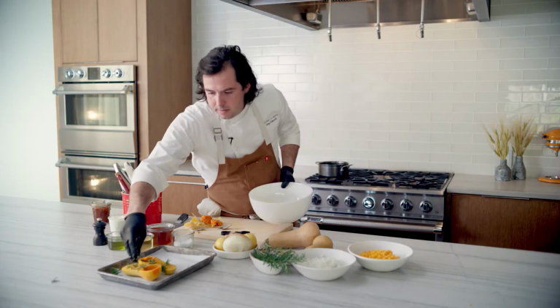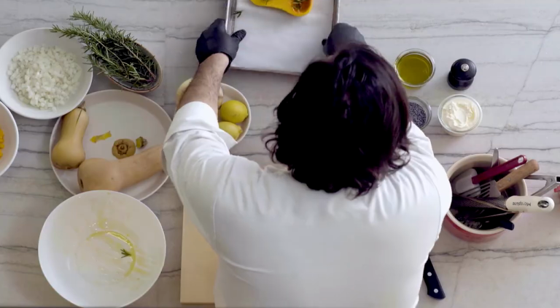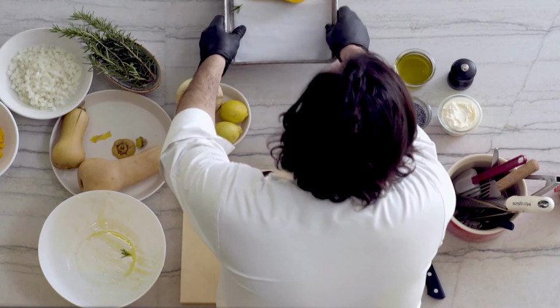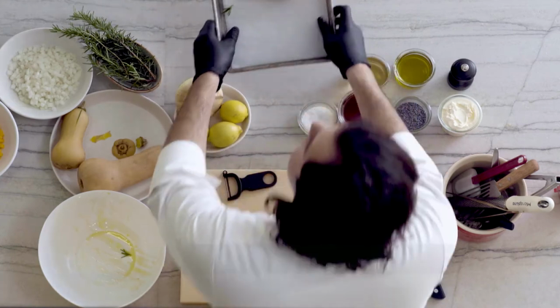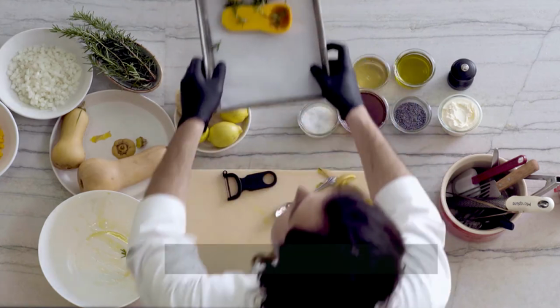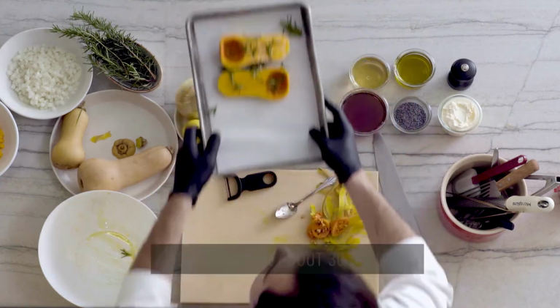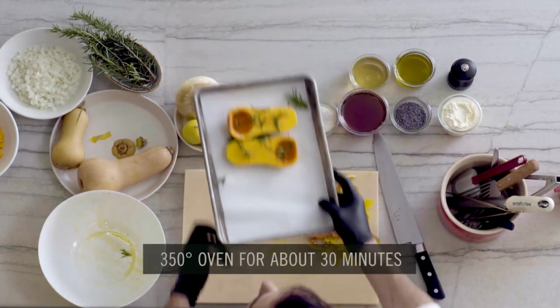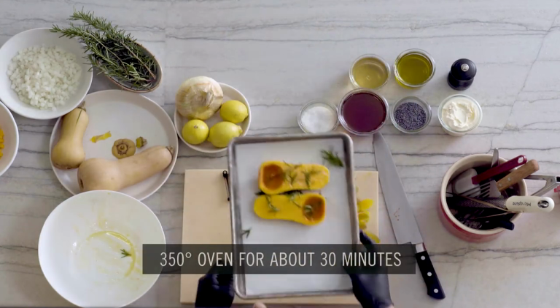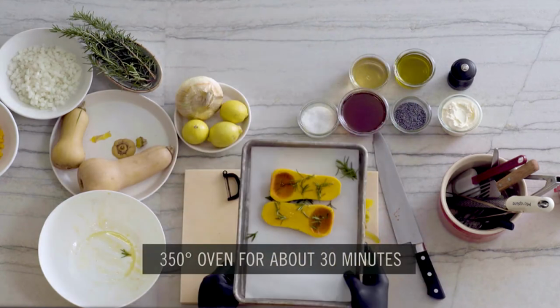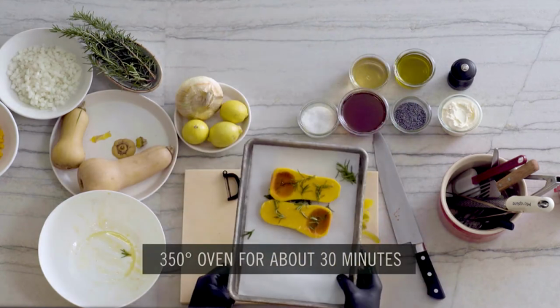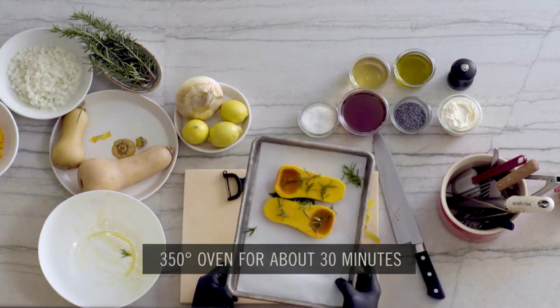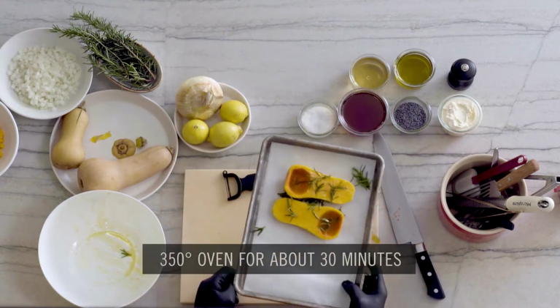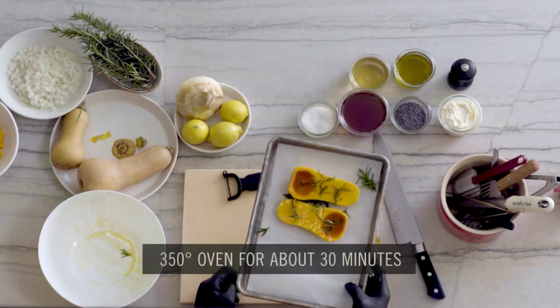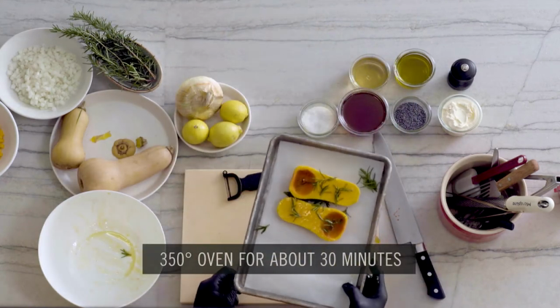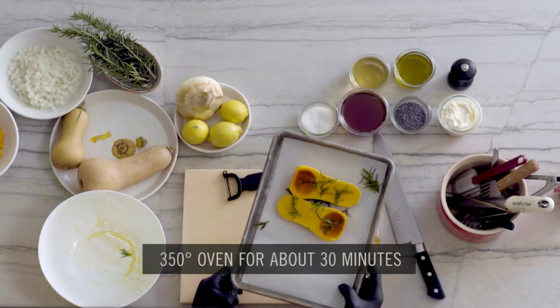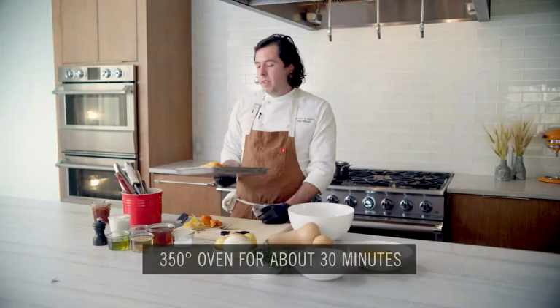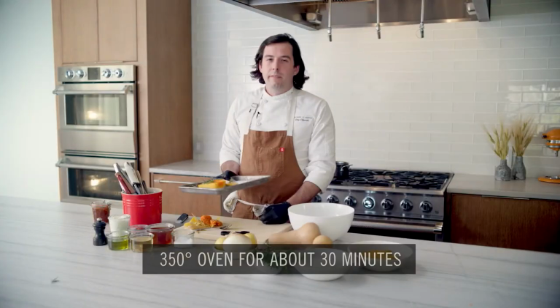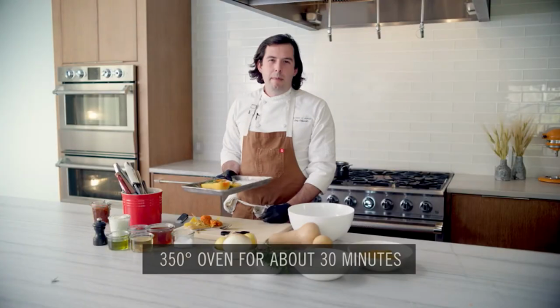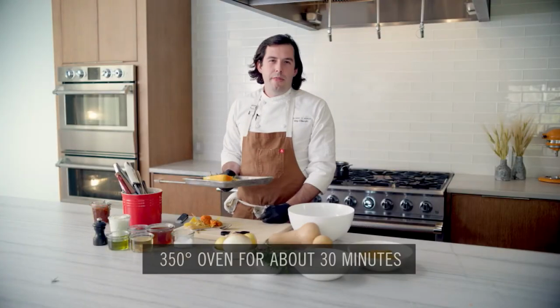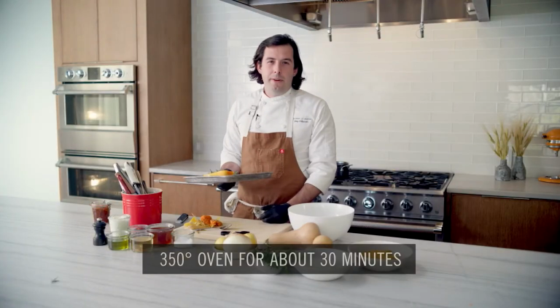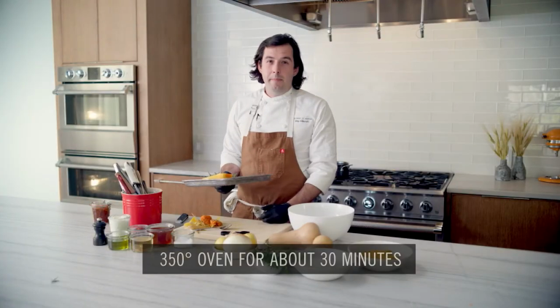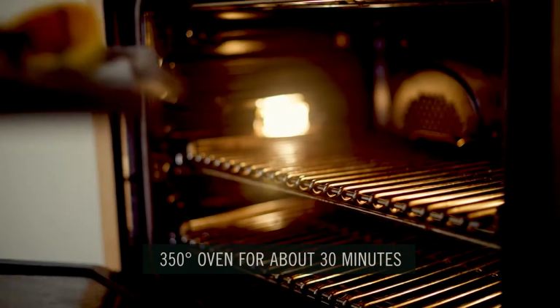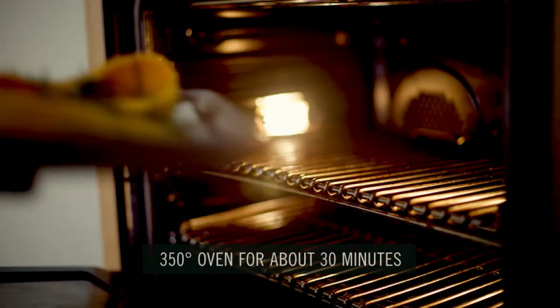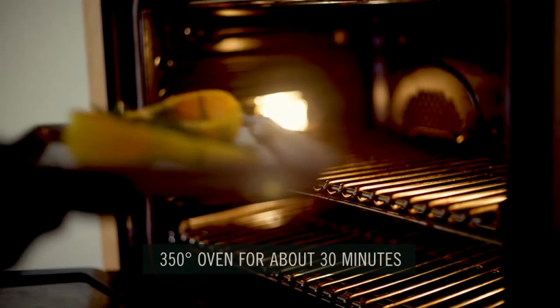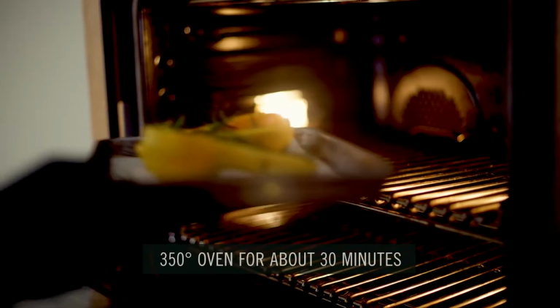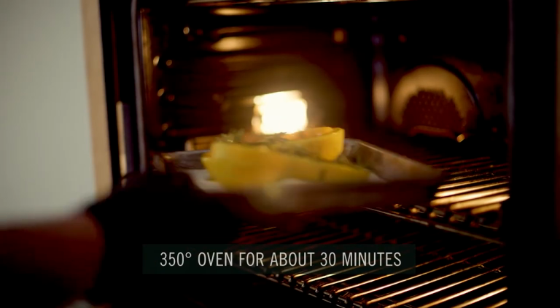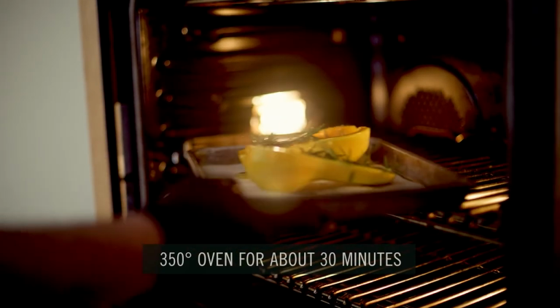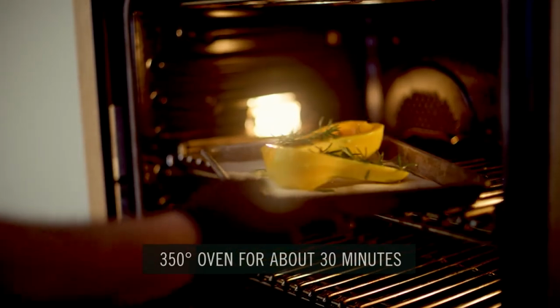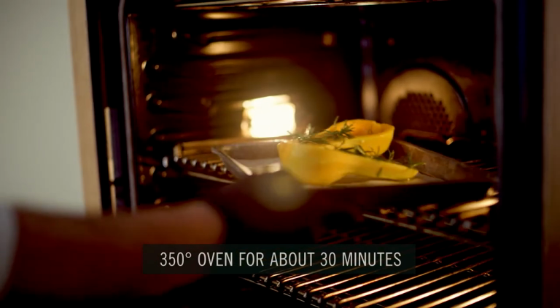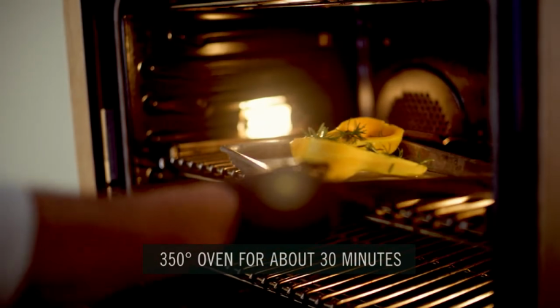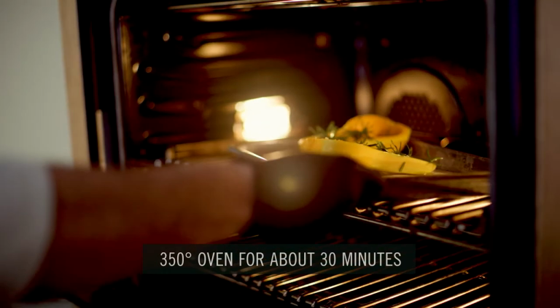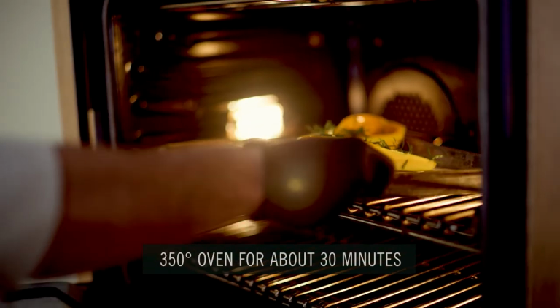This is going to go into a 350 degree oven for about 30 minutes, and when it's nice and tender, we'll pull it out.